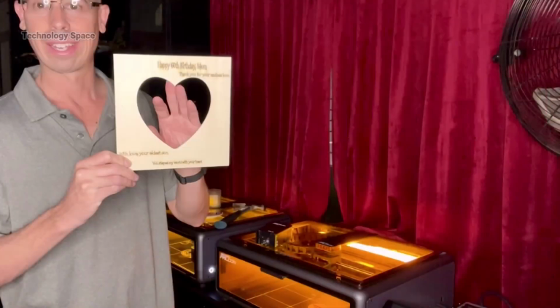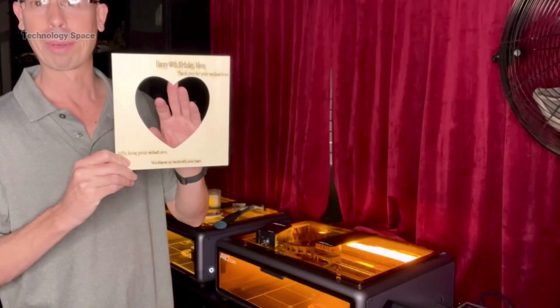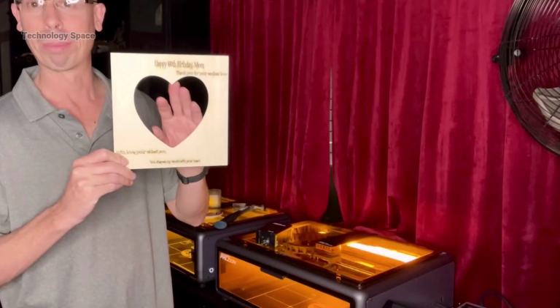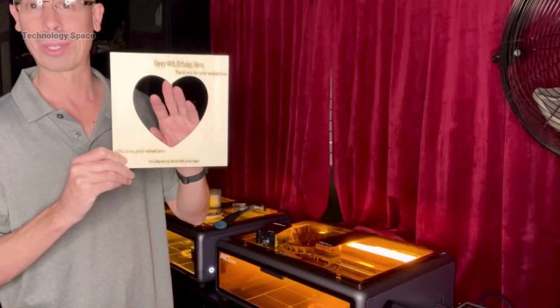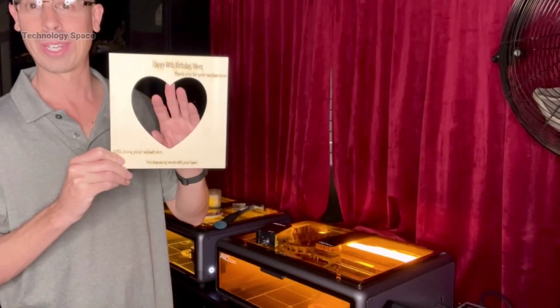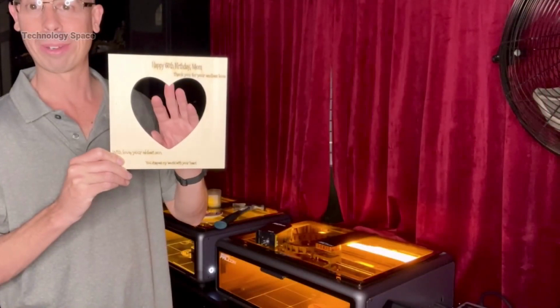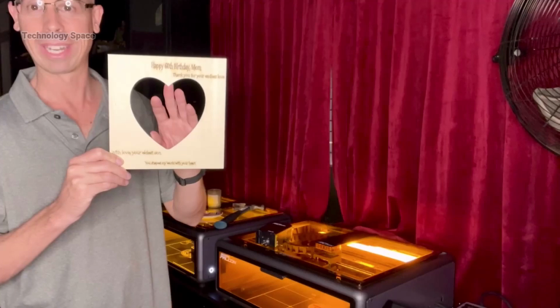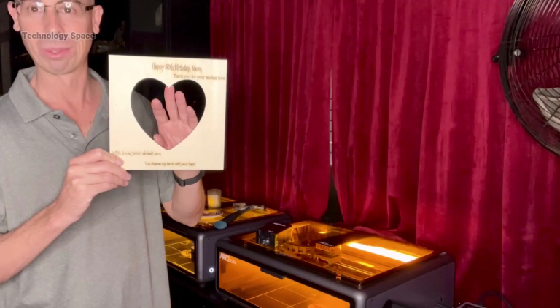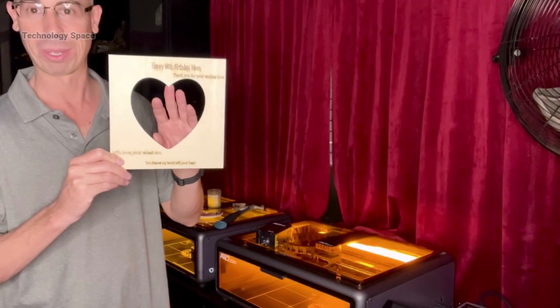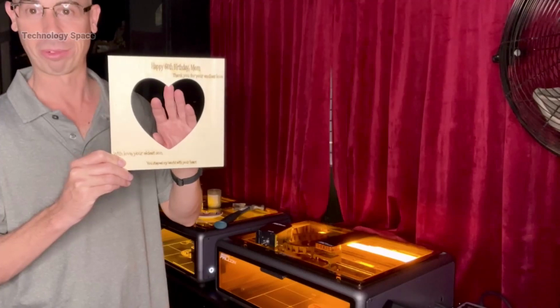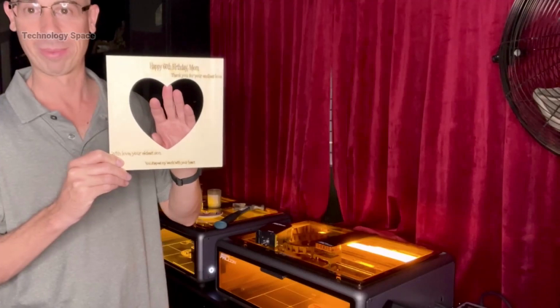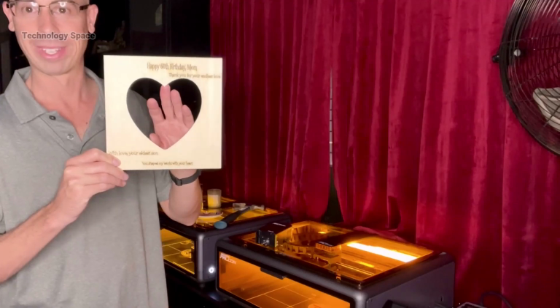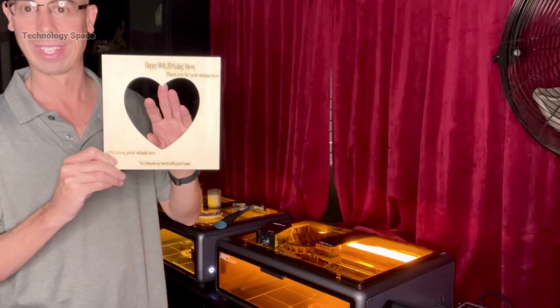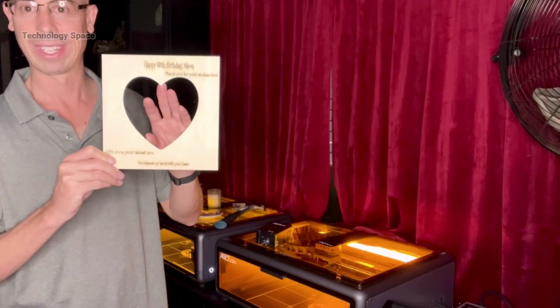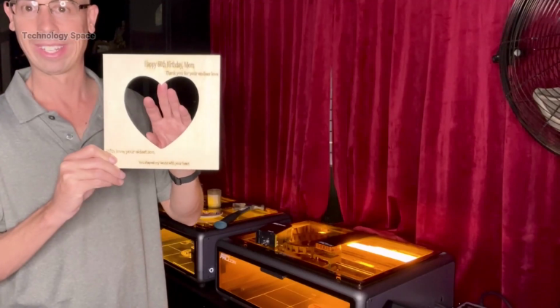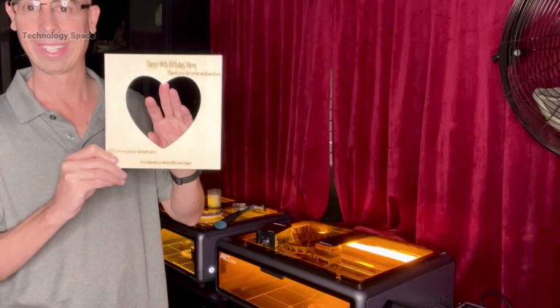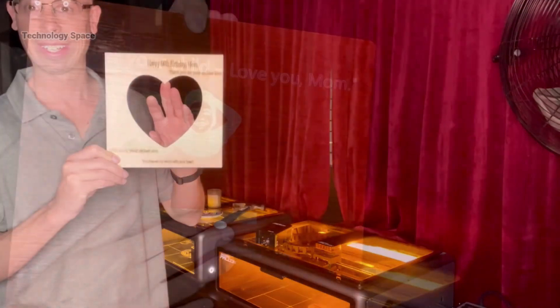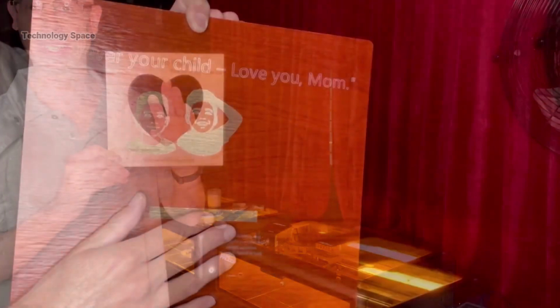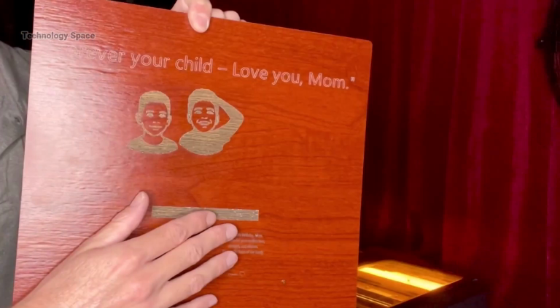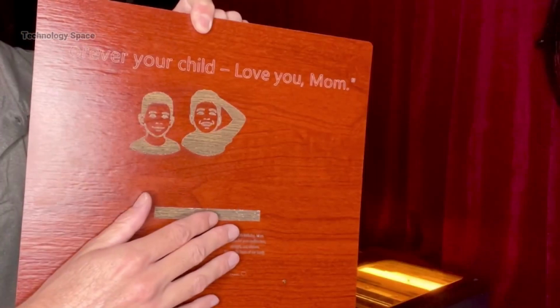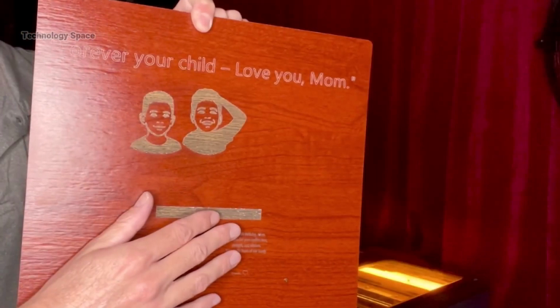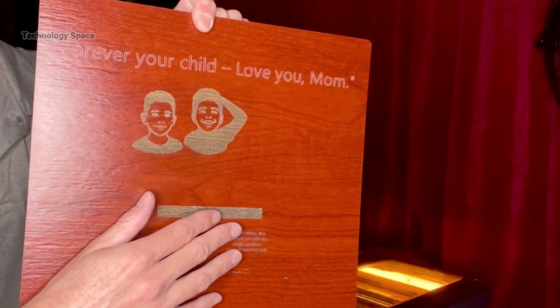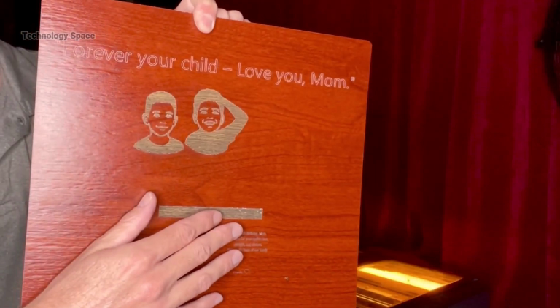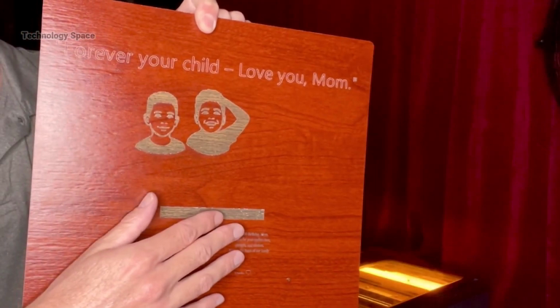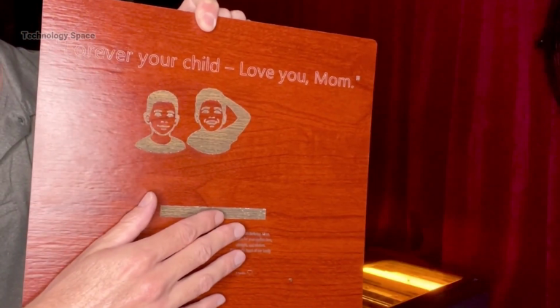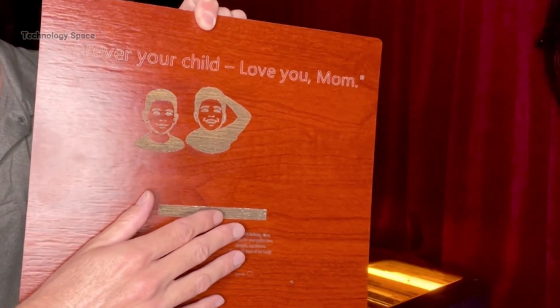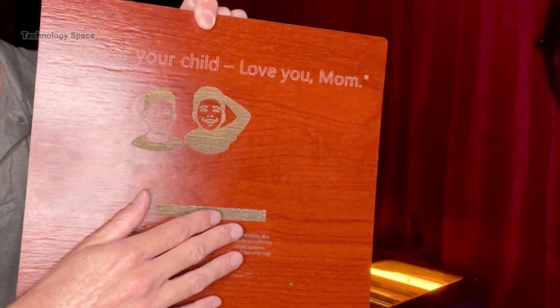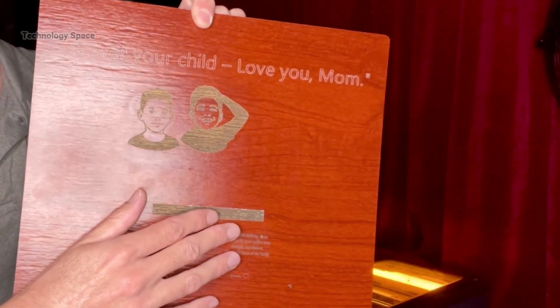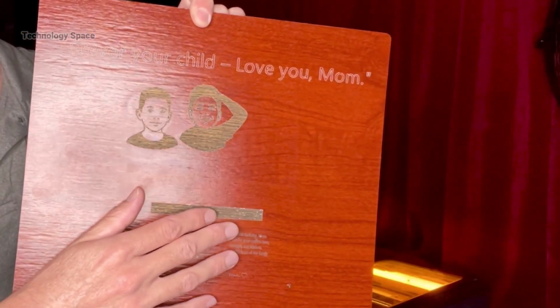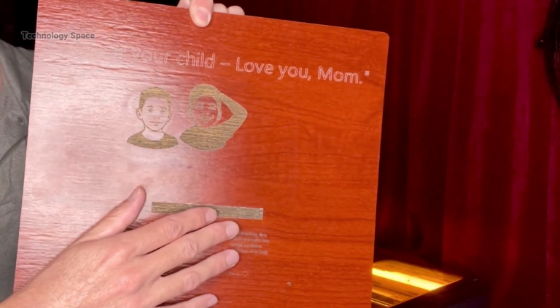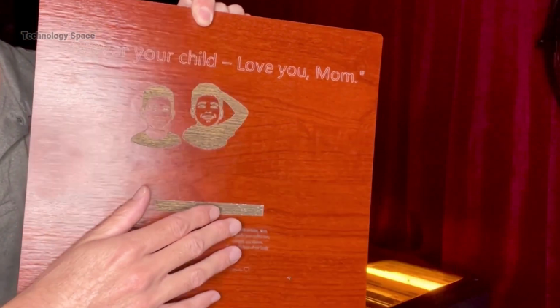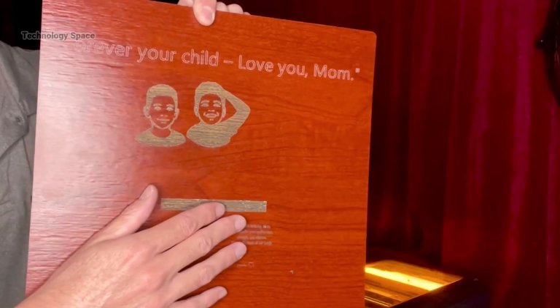I'm going to put a picture in here and make it into a picture frame. This was a test piece of wood that I put some images on.